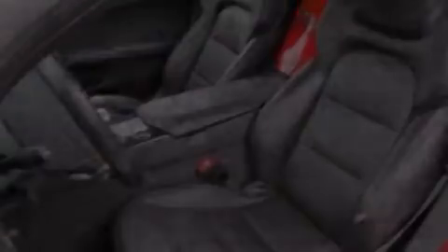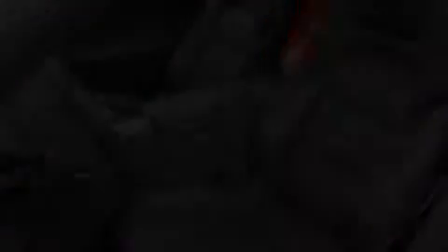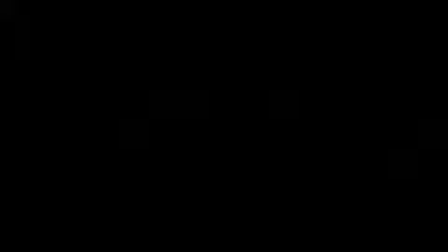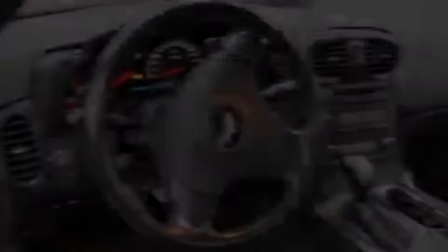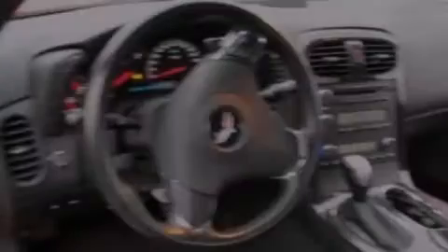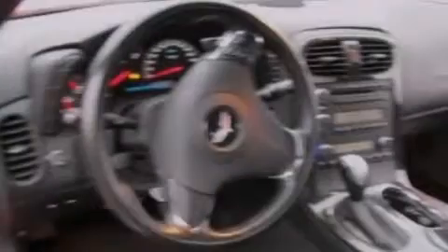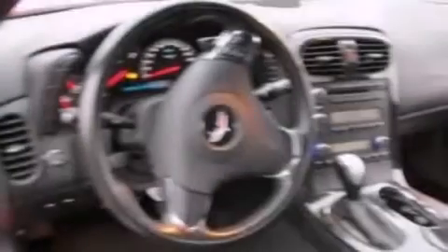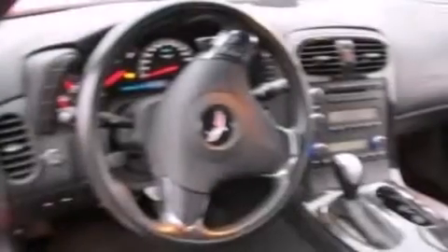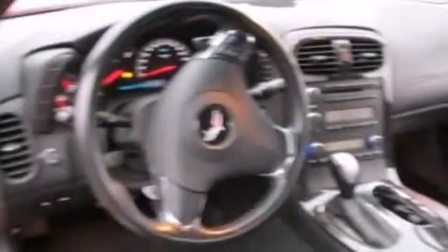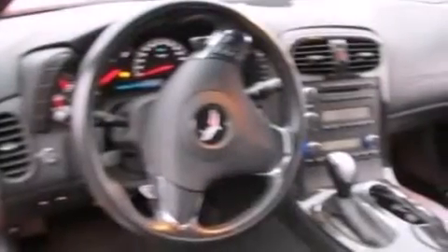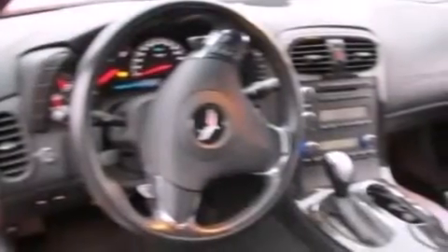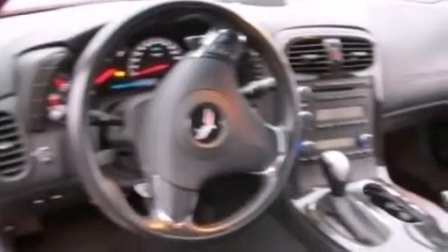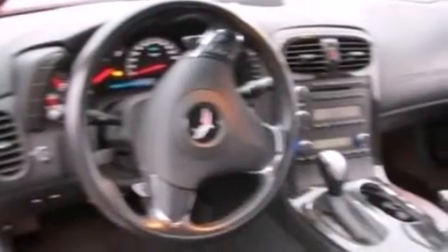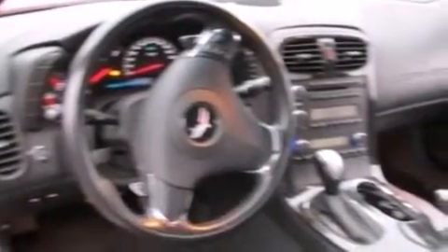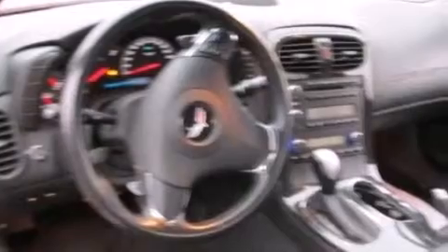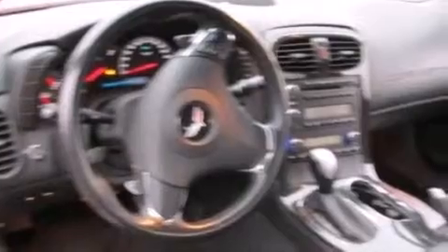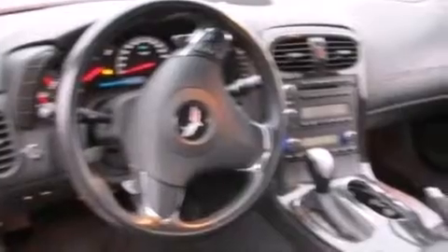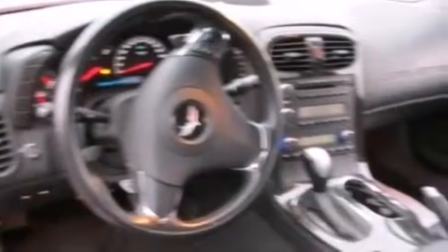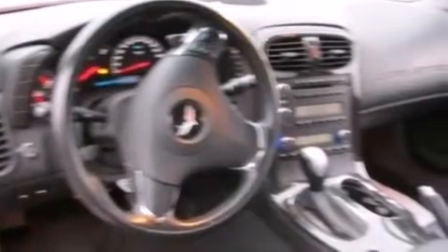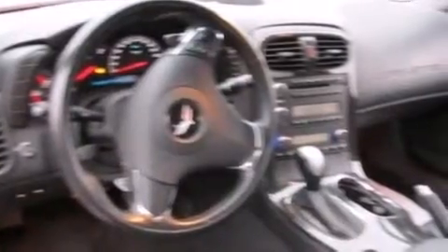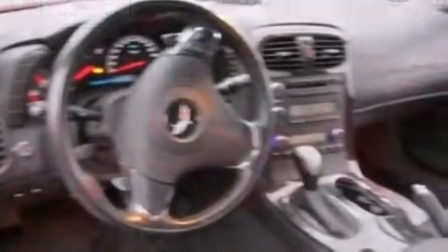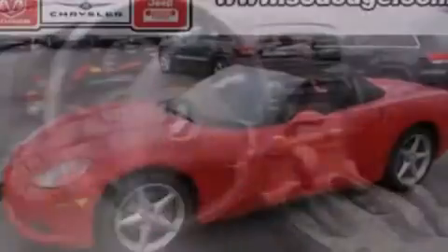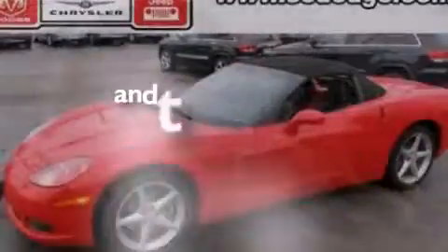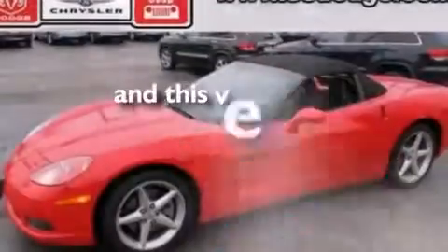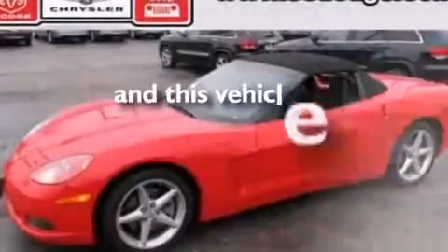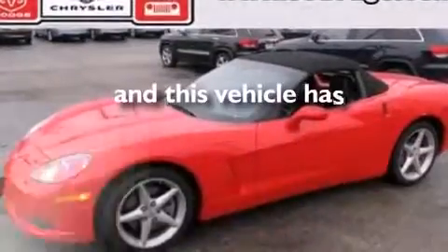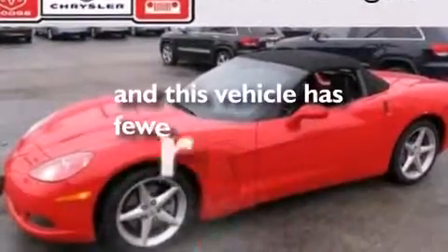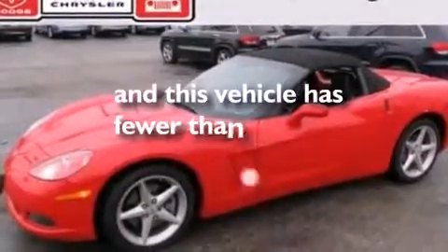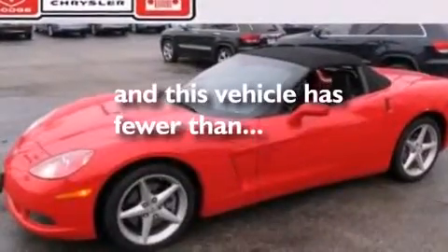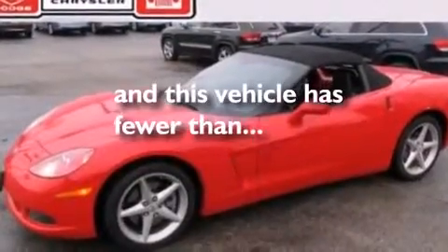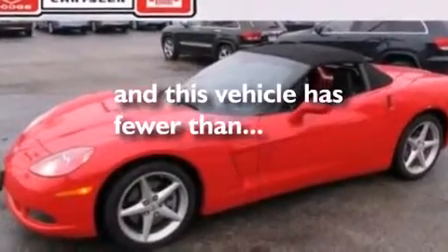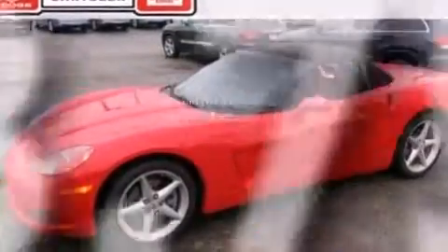Performance tires, an engine immobilizer theft deterrent system, and this vehicle has fewer than 44,000 miles on the odometer.